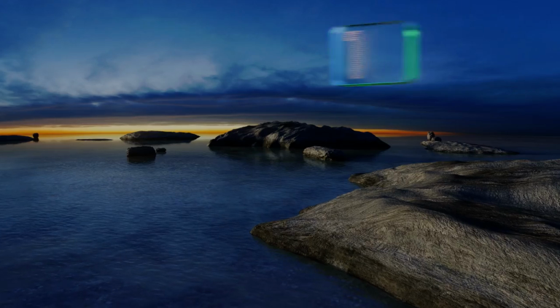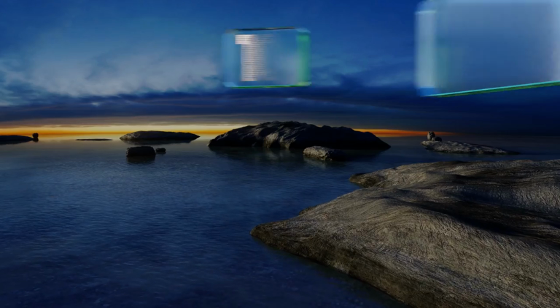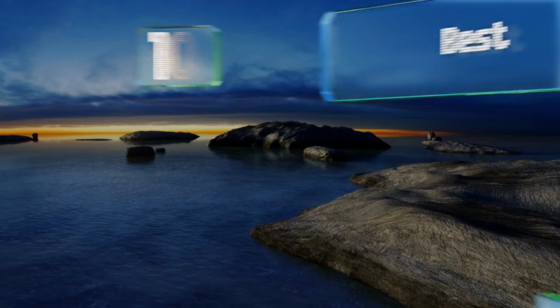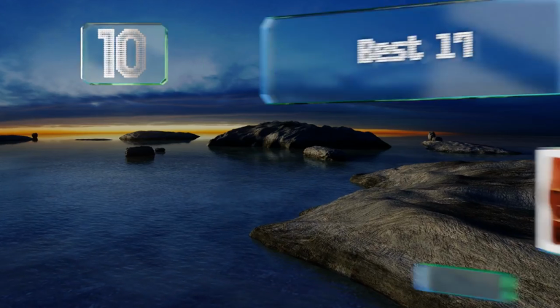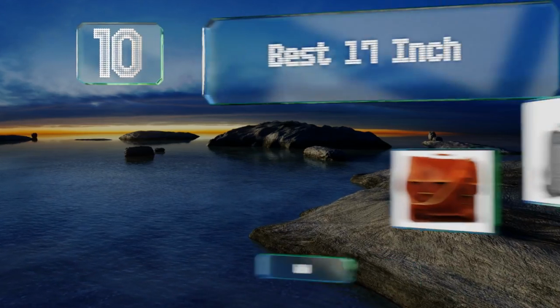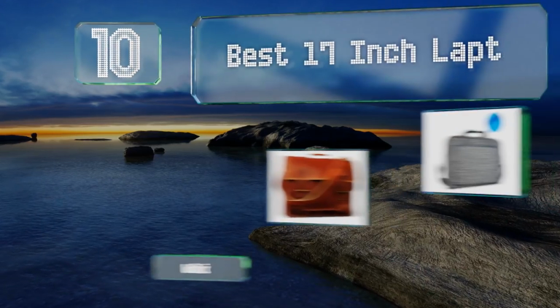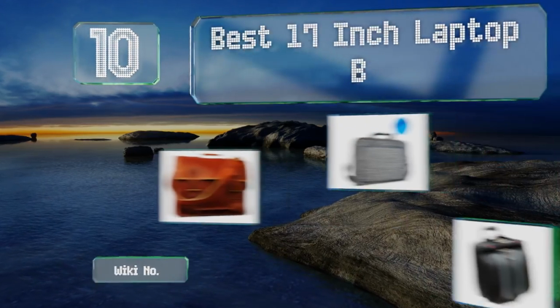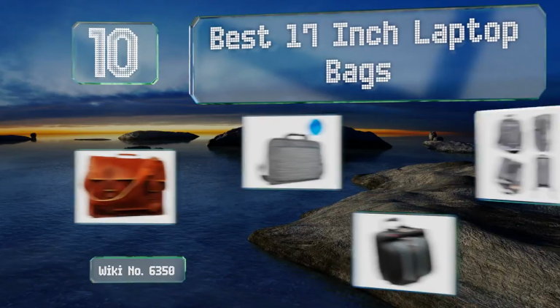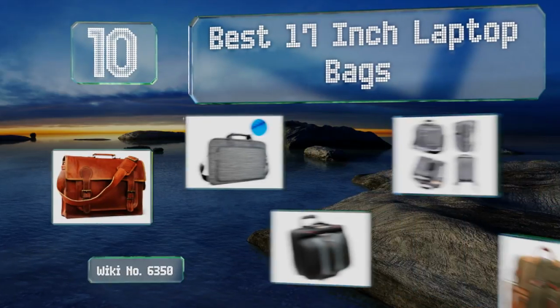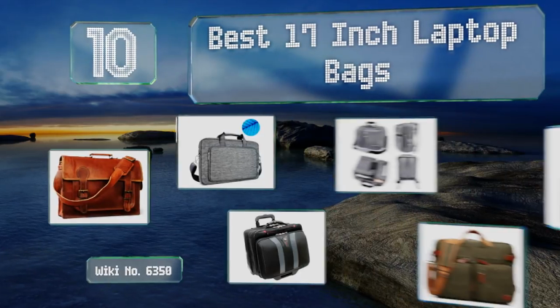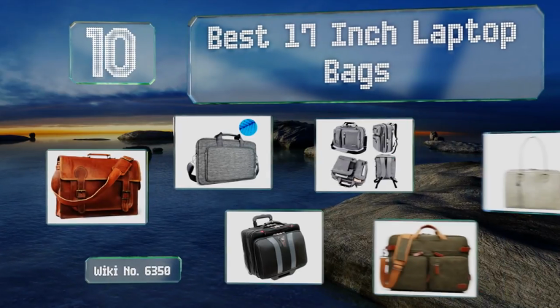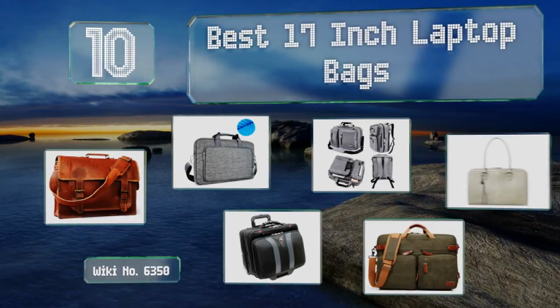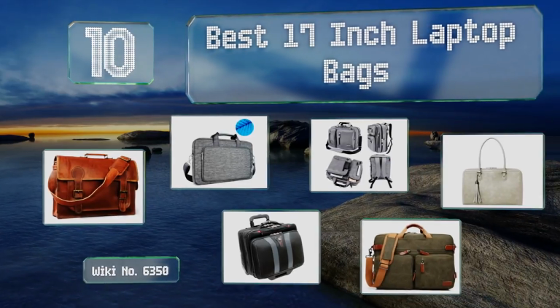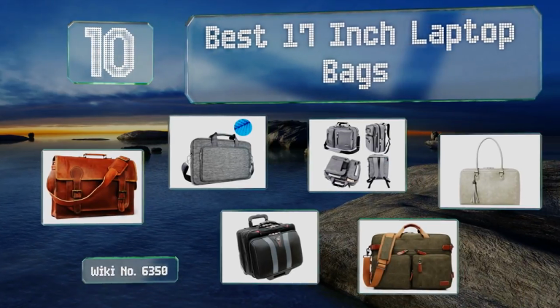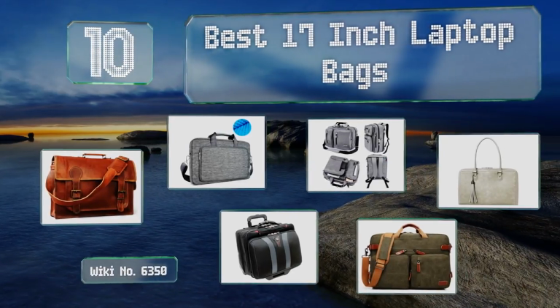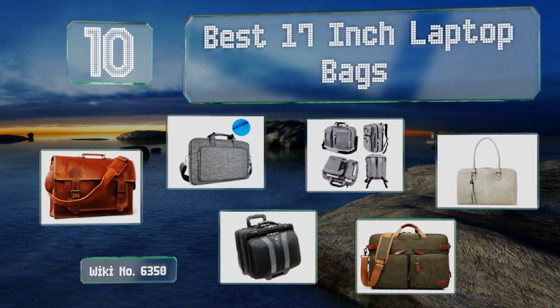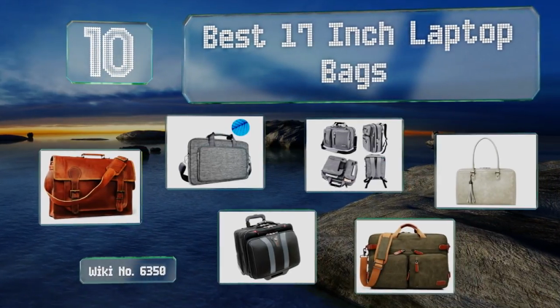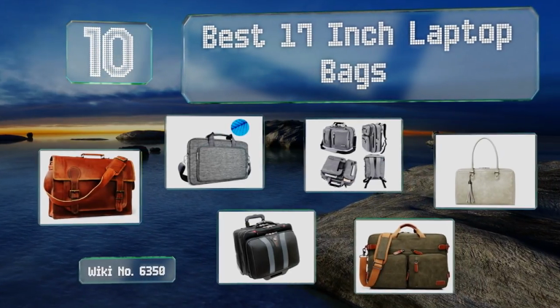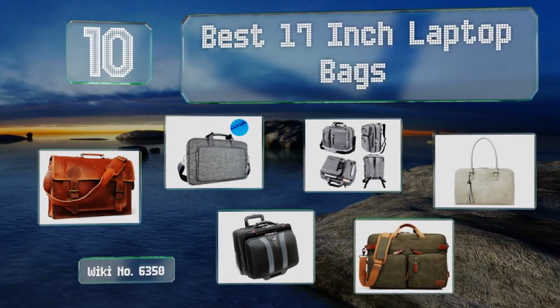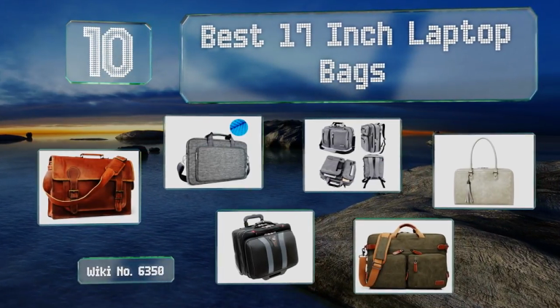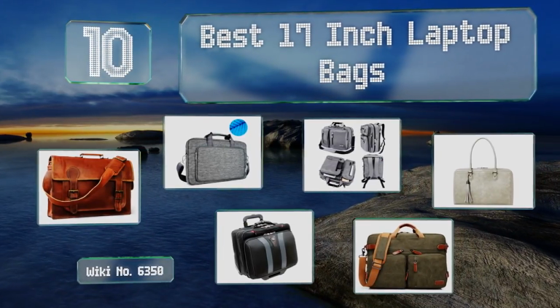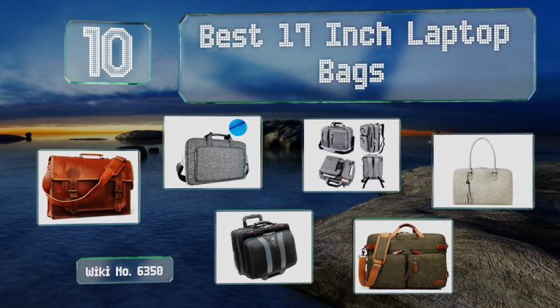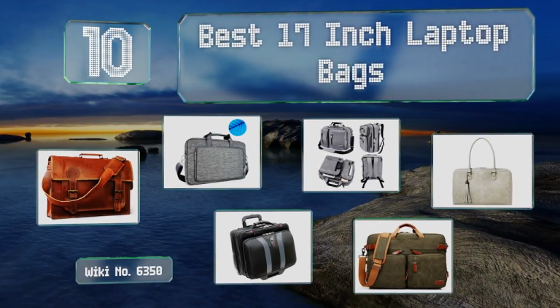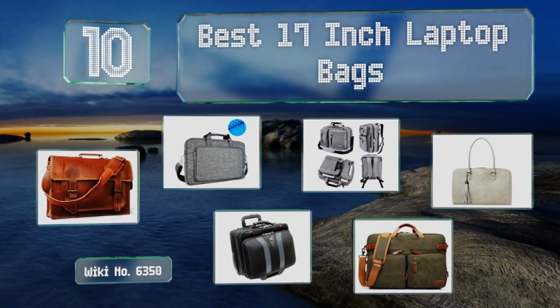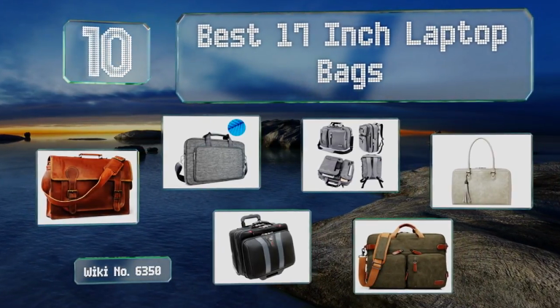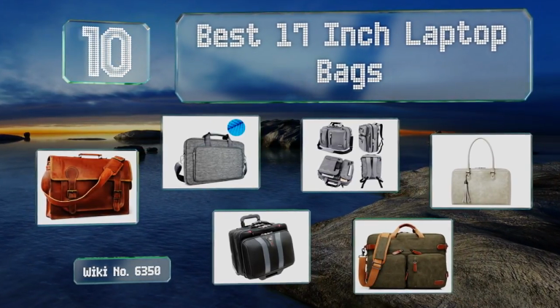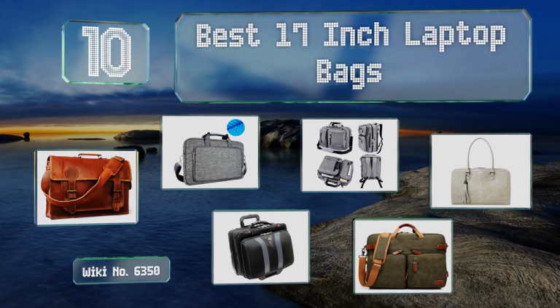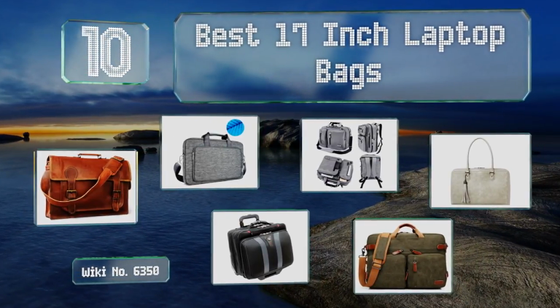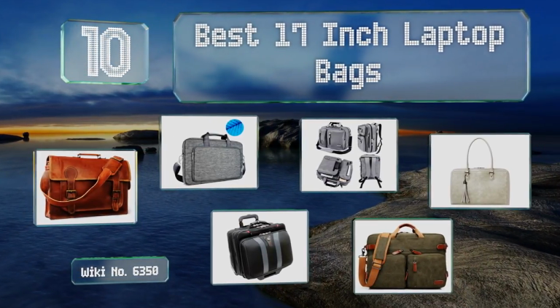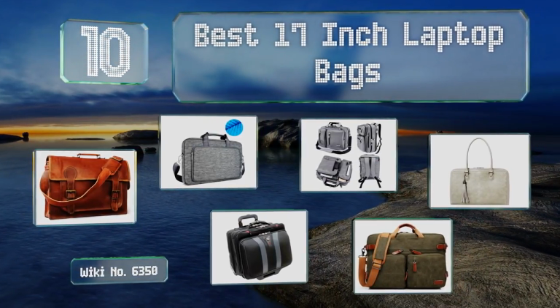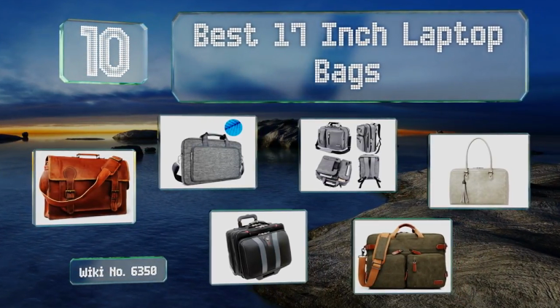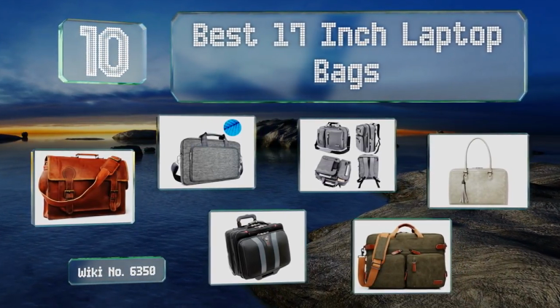EasyVid presents the 10 best 17-inch laptop bags. Let's get started with the list.